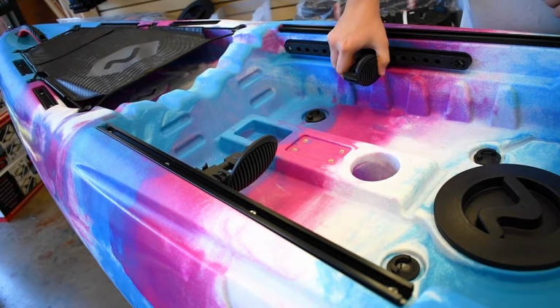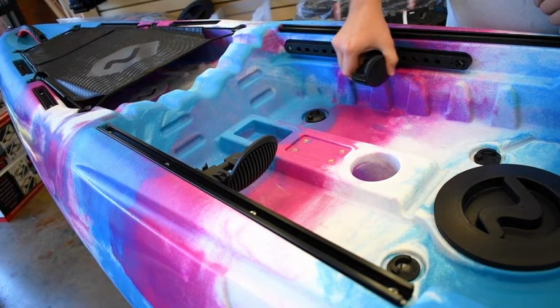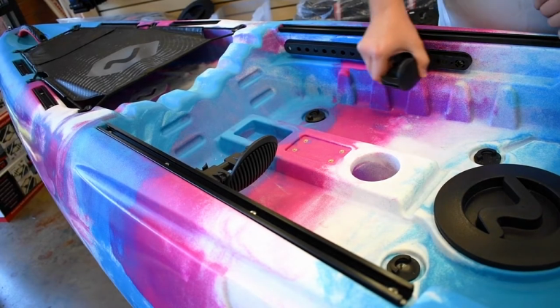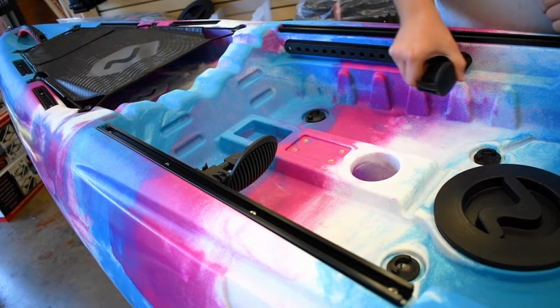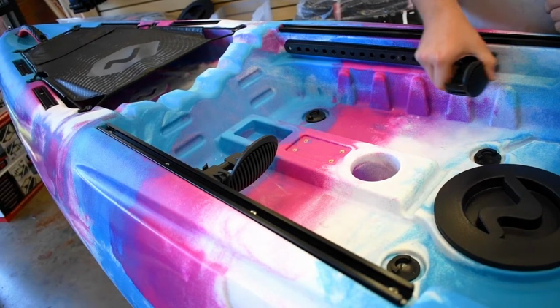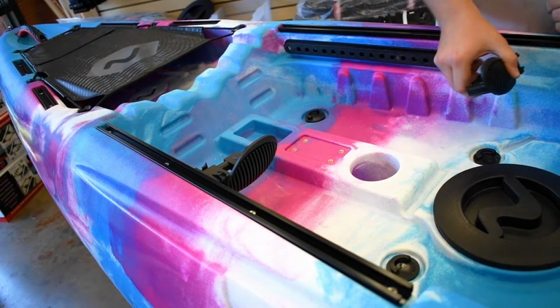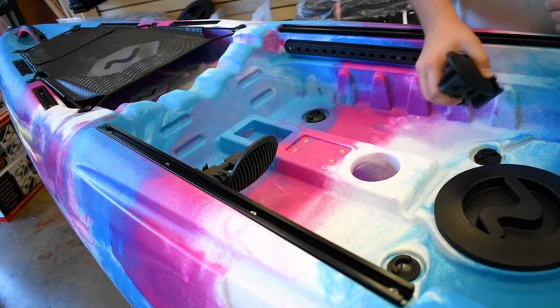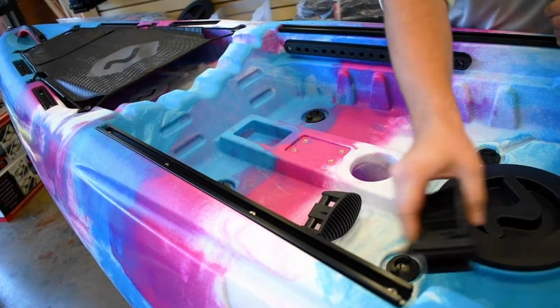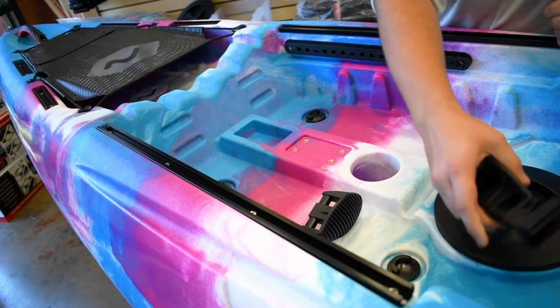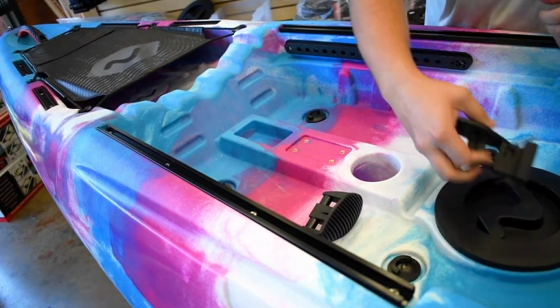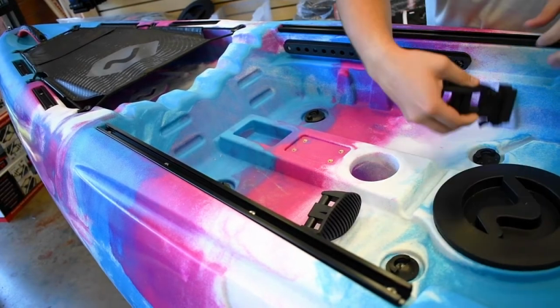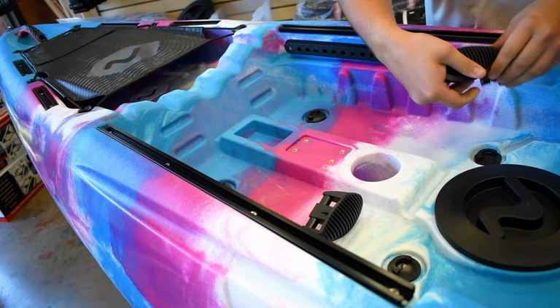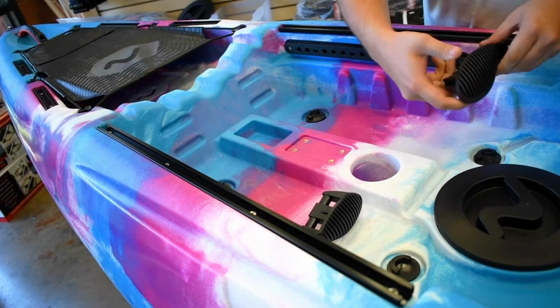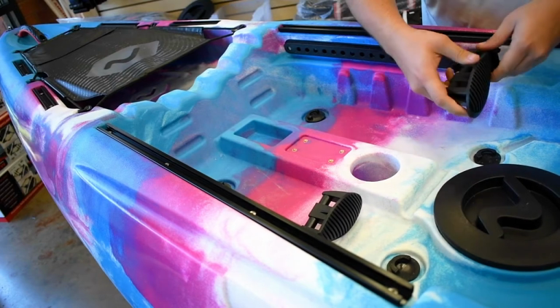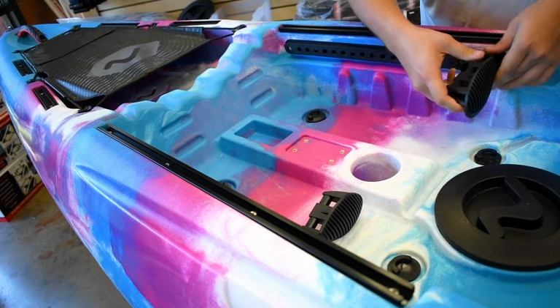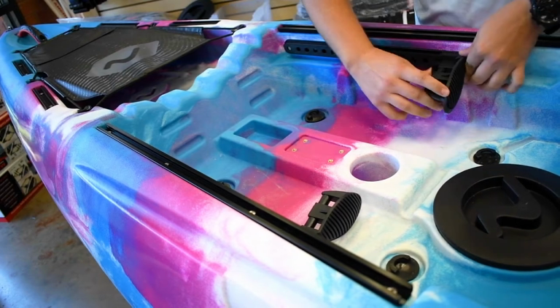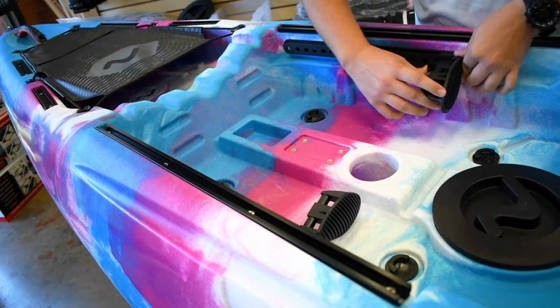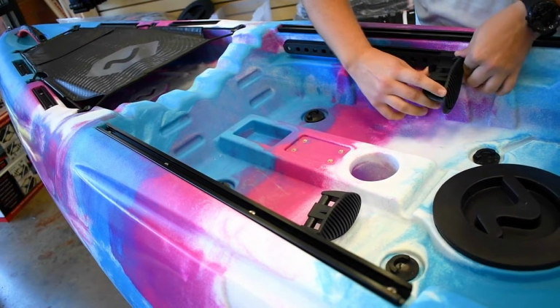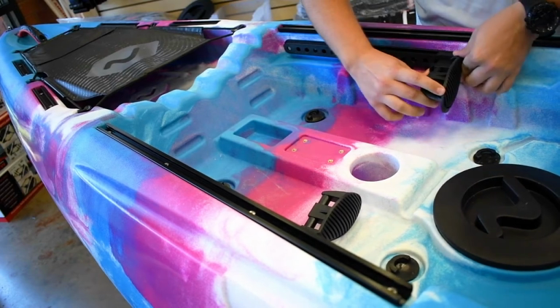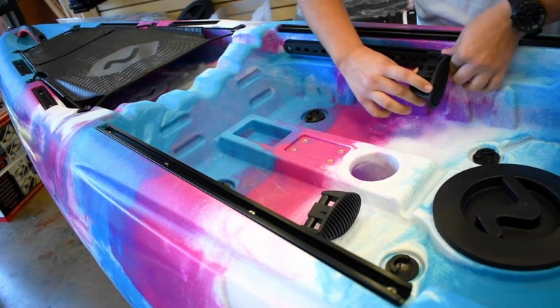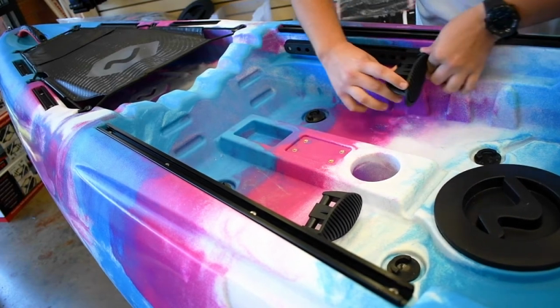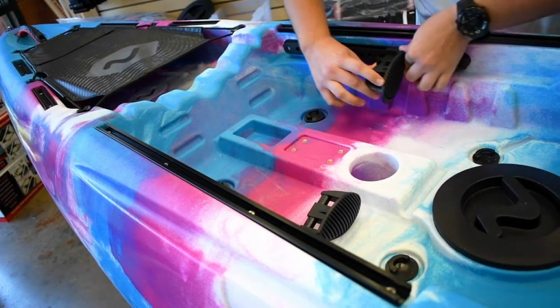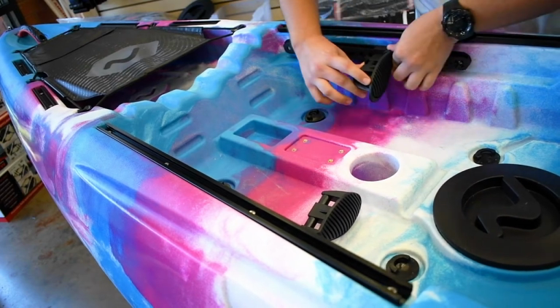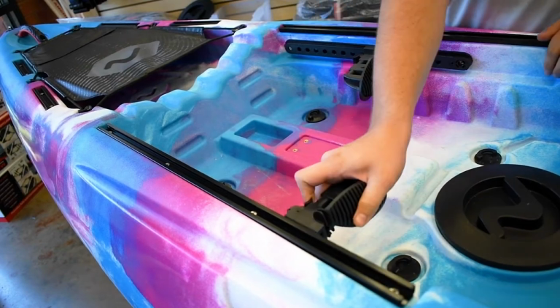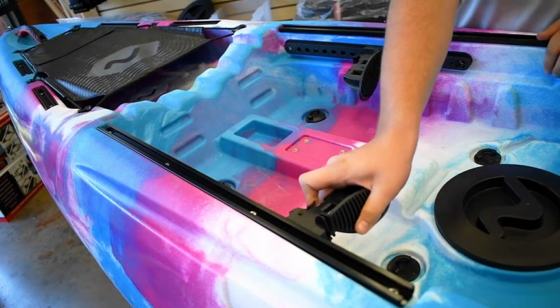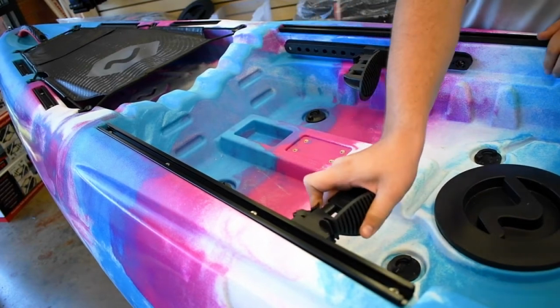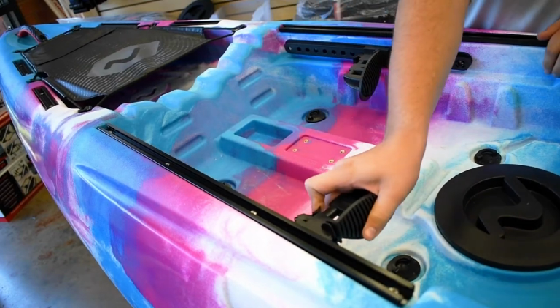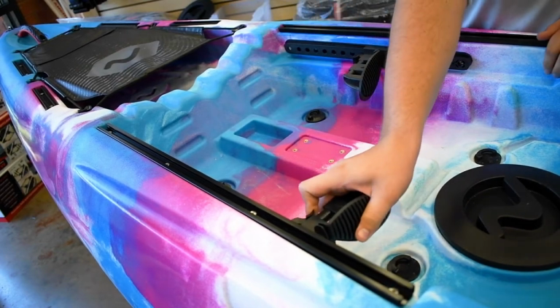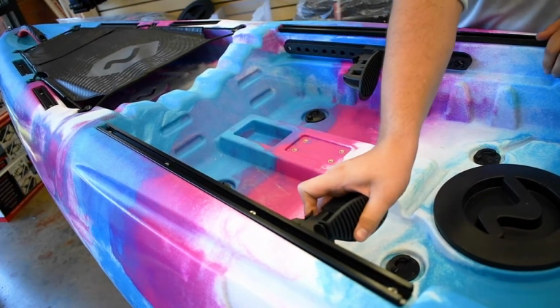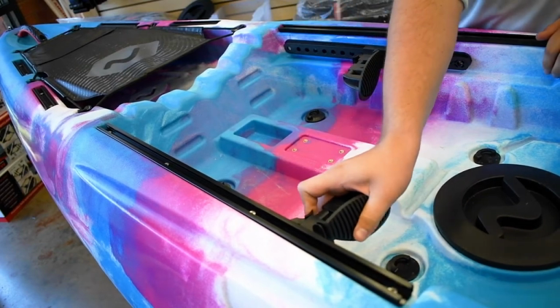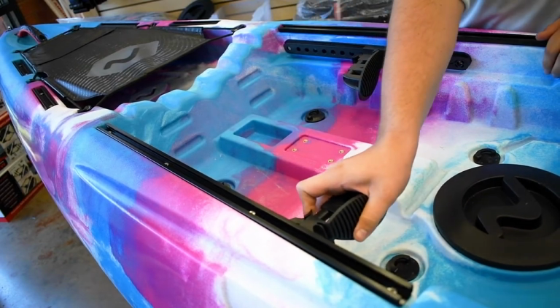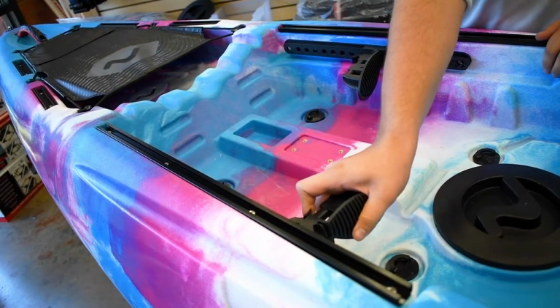The first step is to take the foot braces off, flip them over, and switch them to the opposite side of the boat.